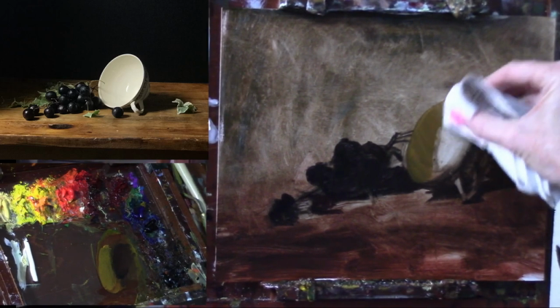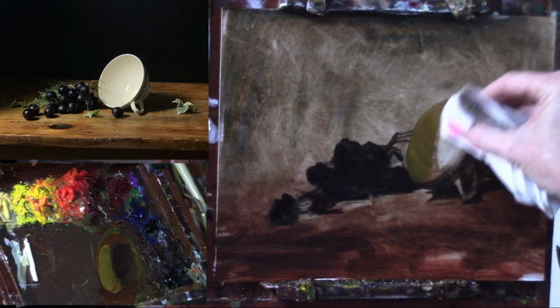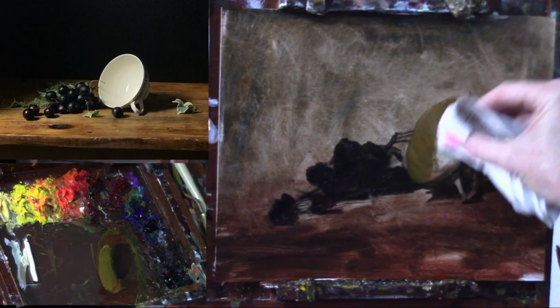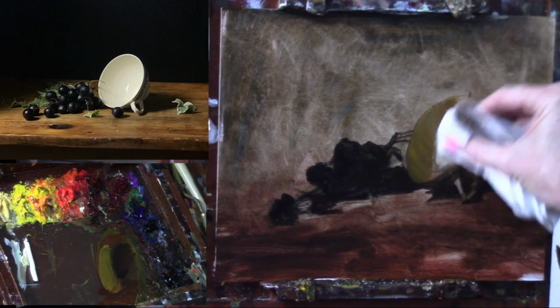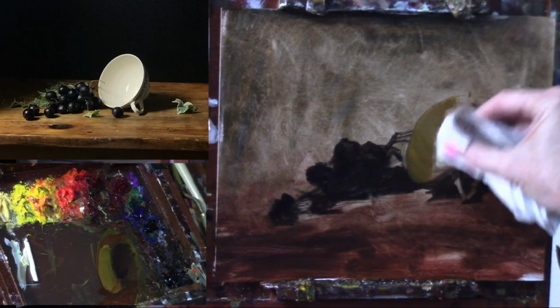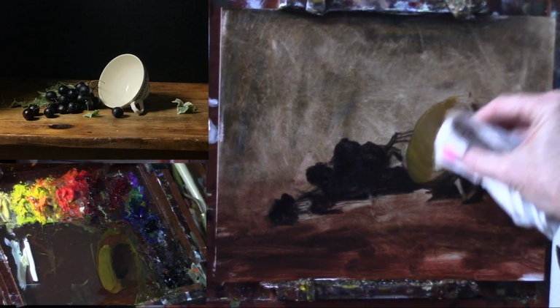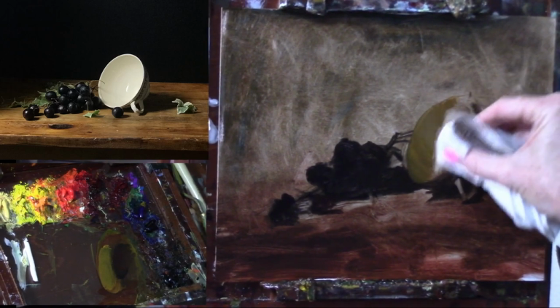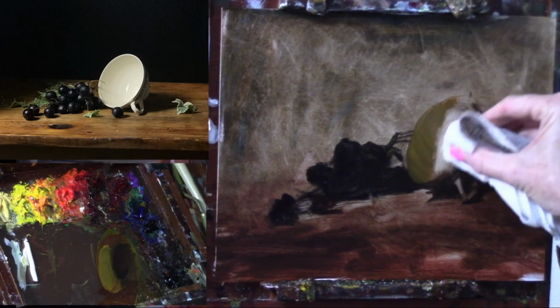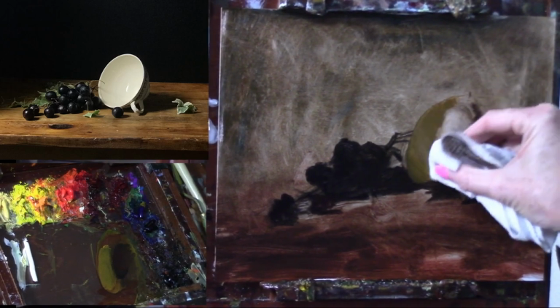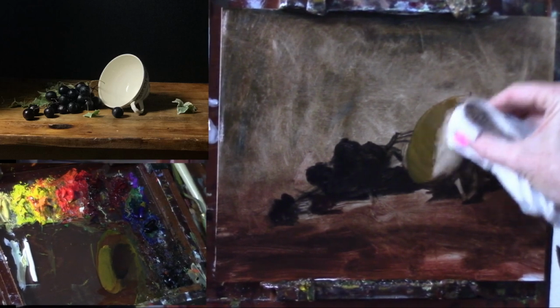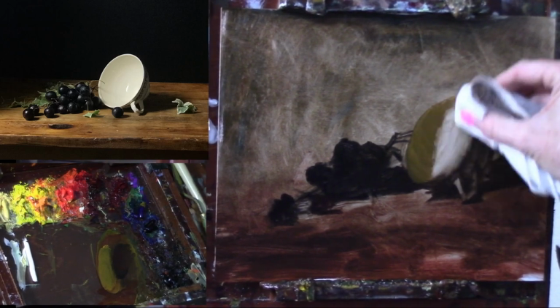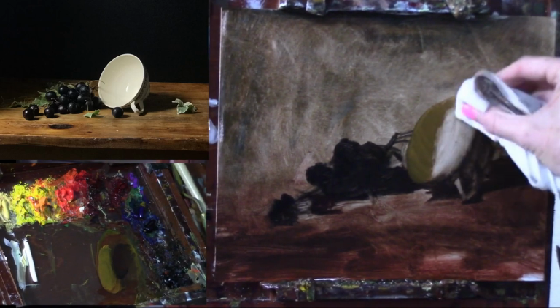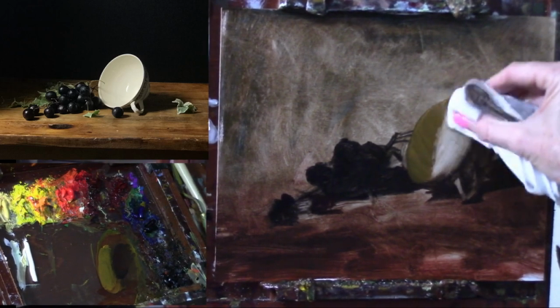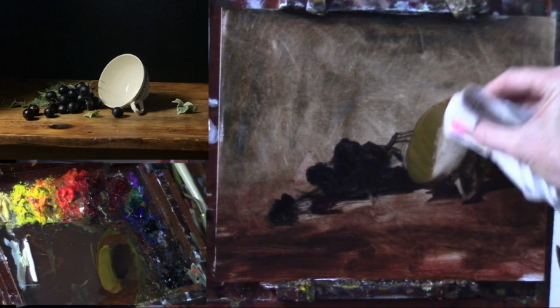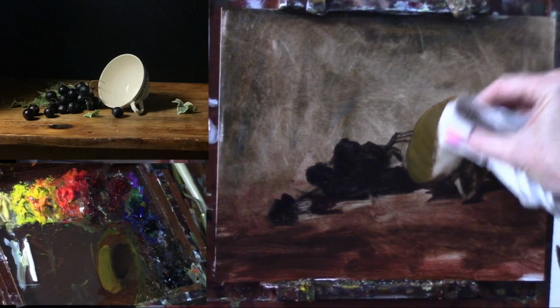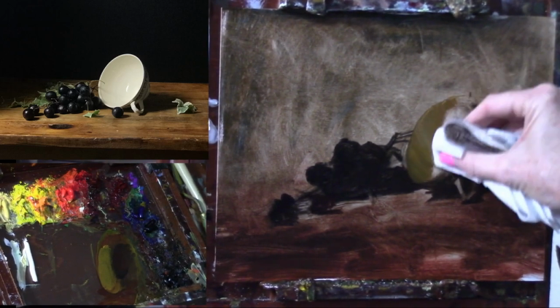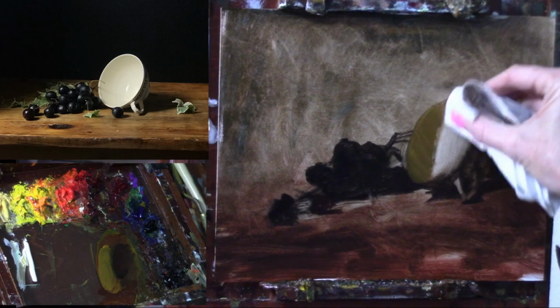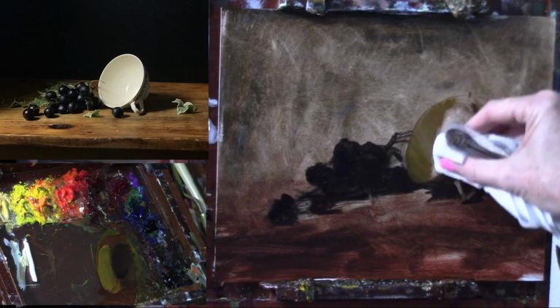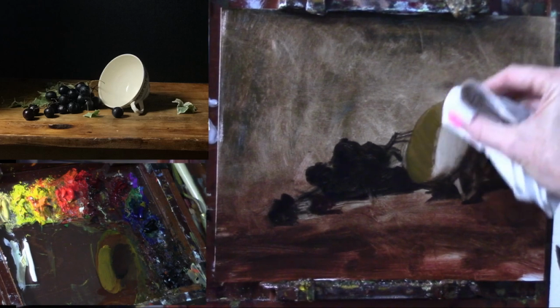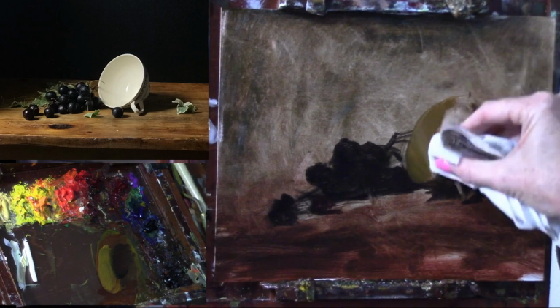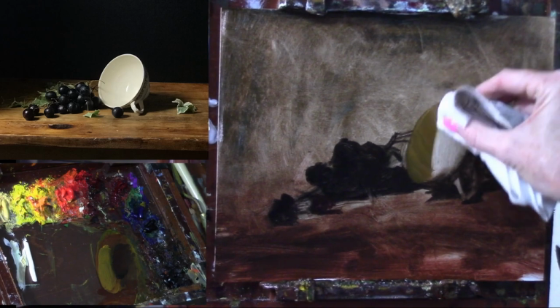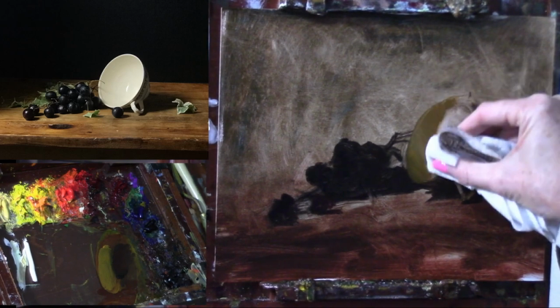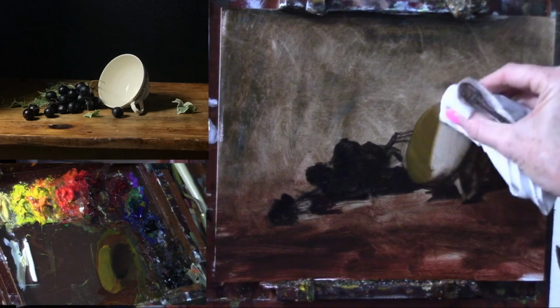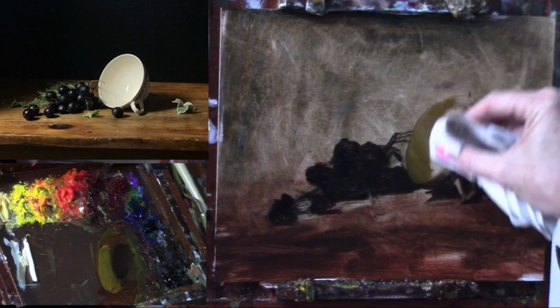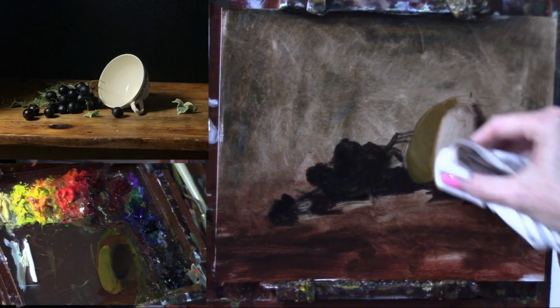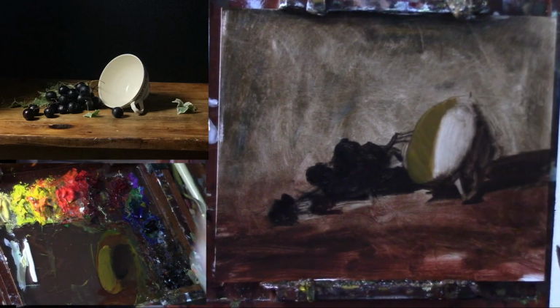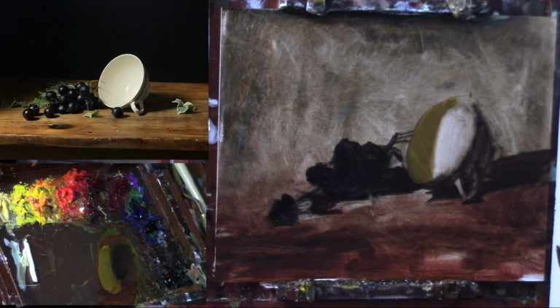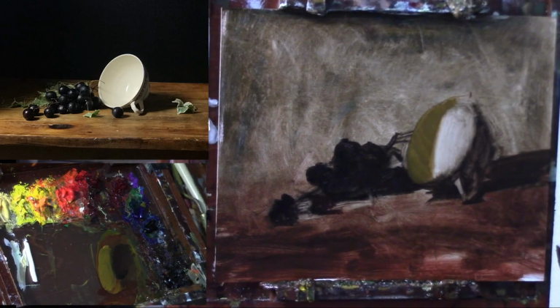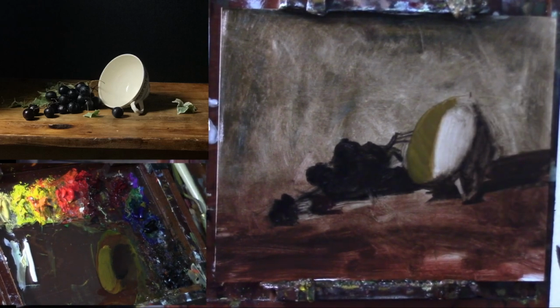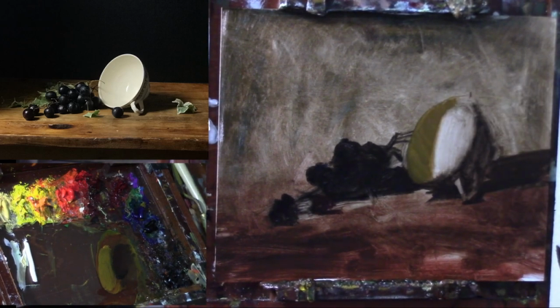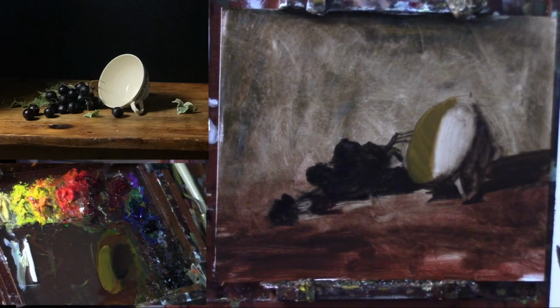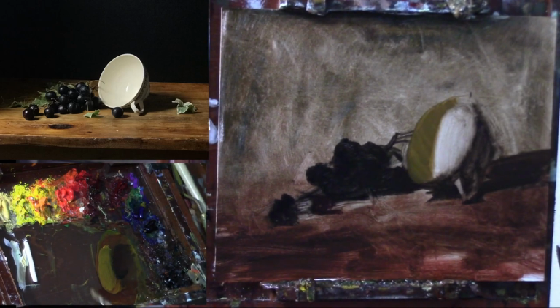So we can kind of wipe off some of this with some medium to get that a little bit lighter.